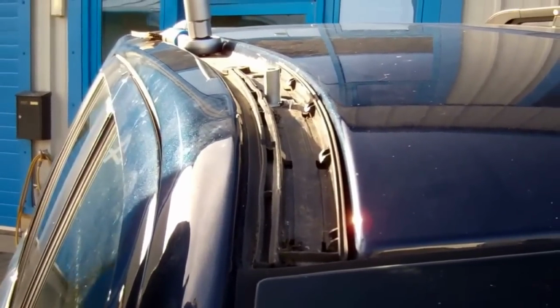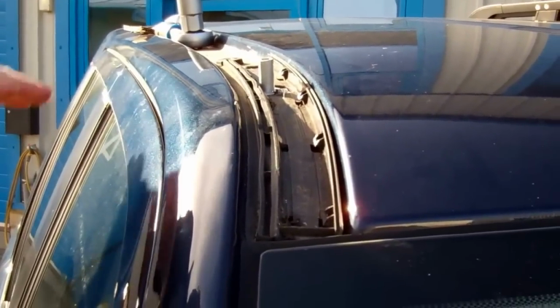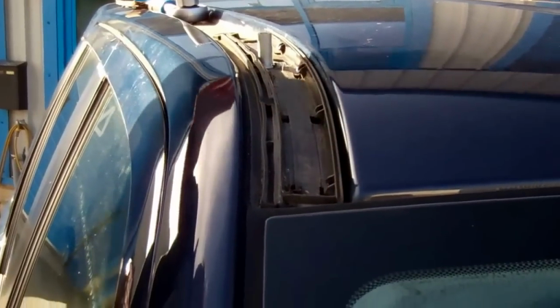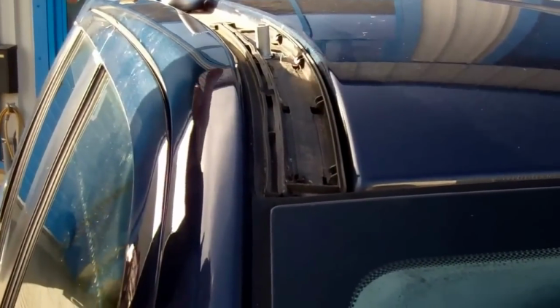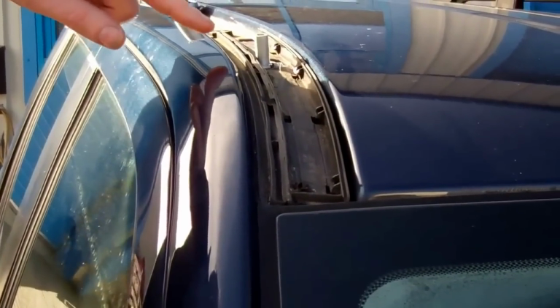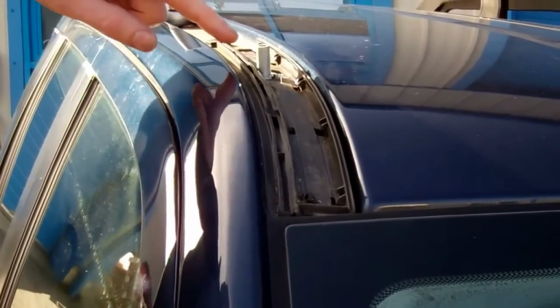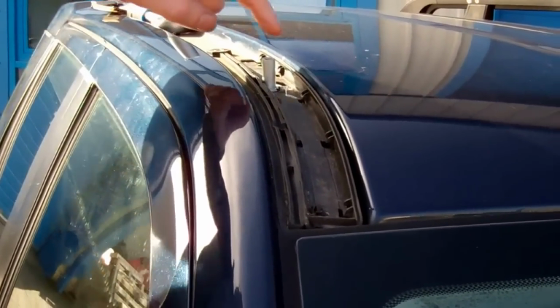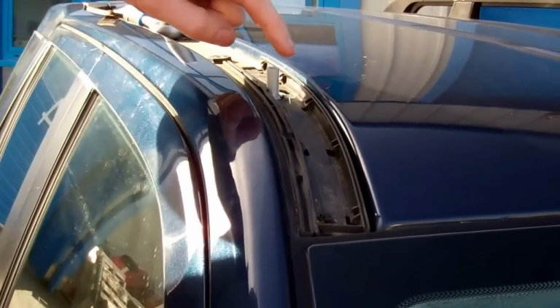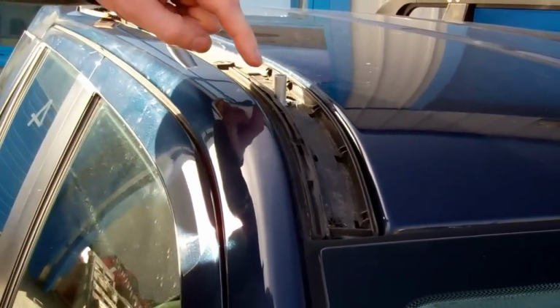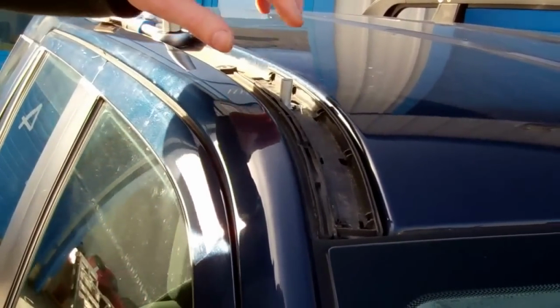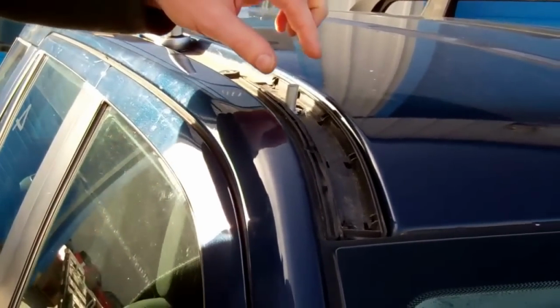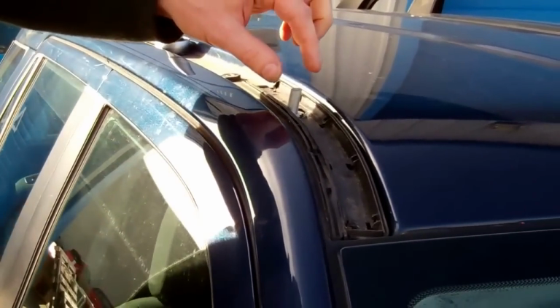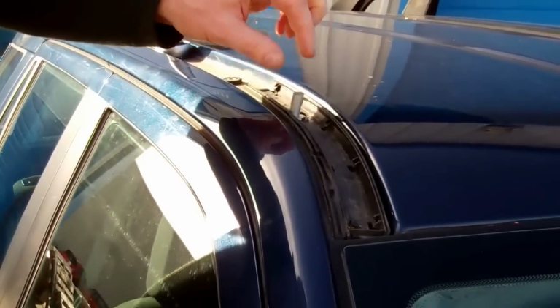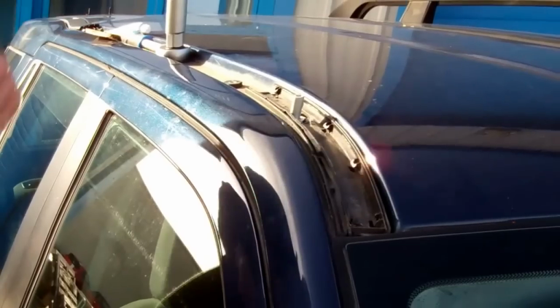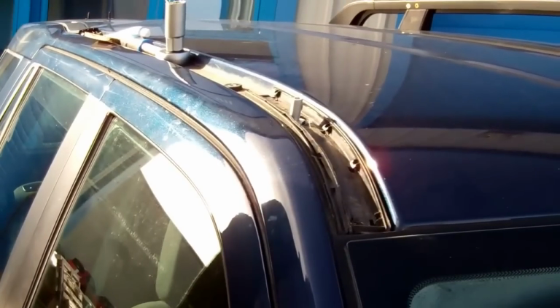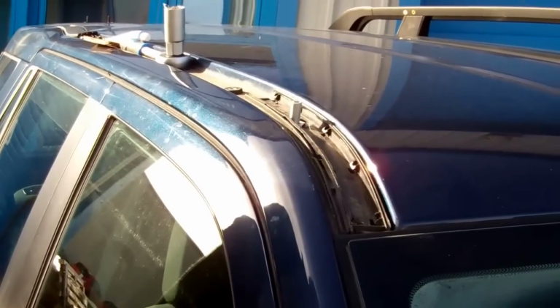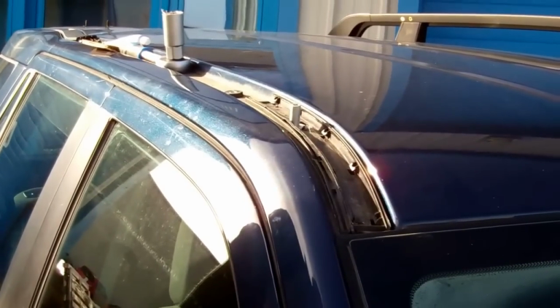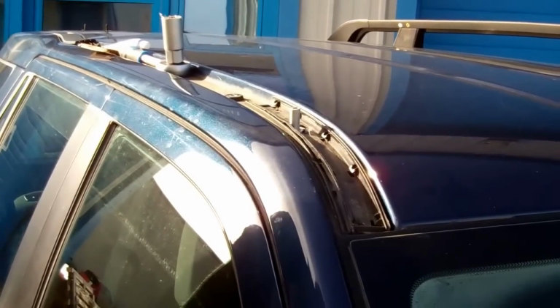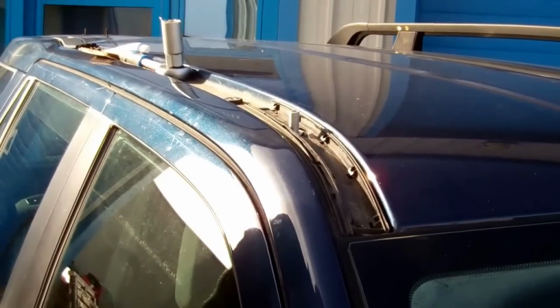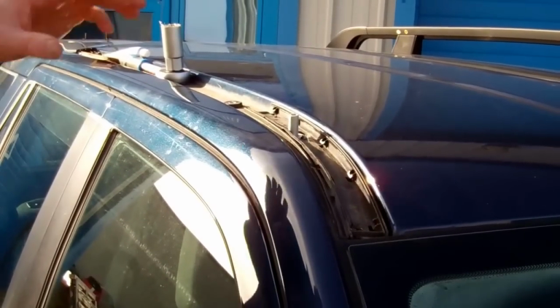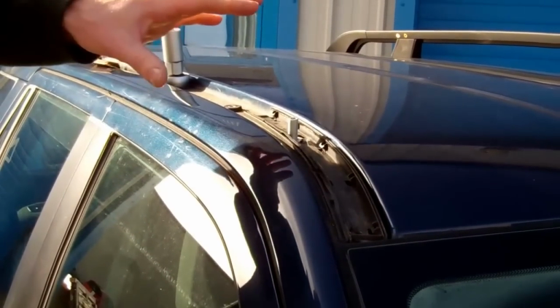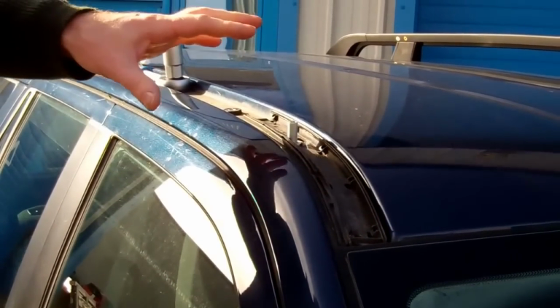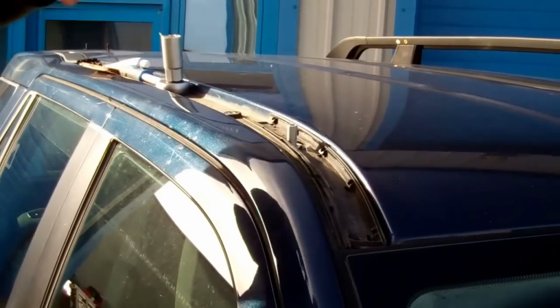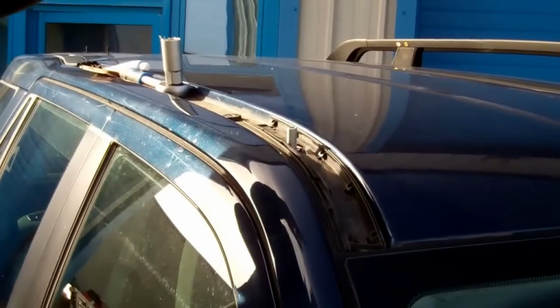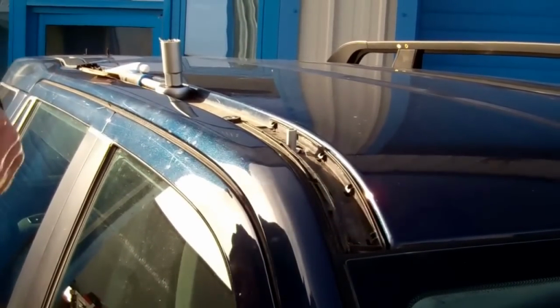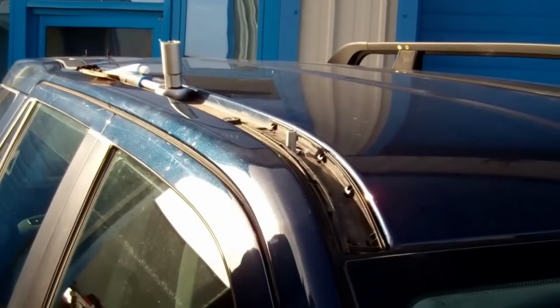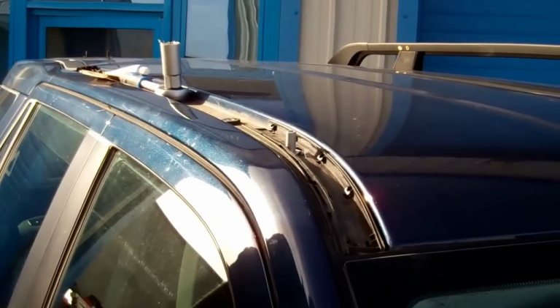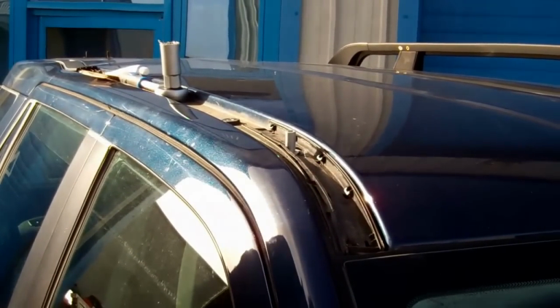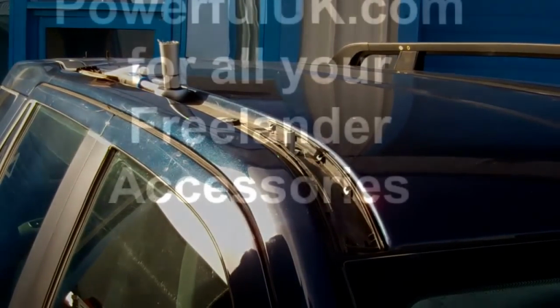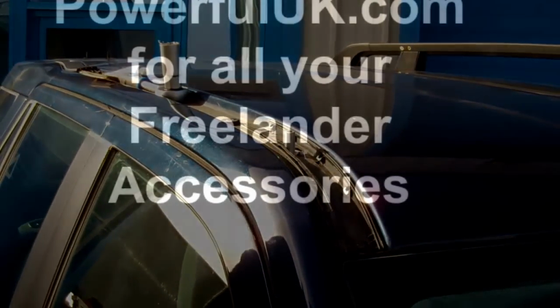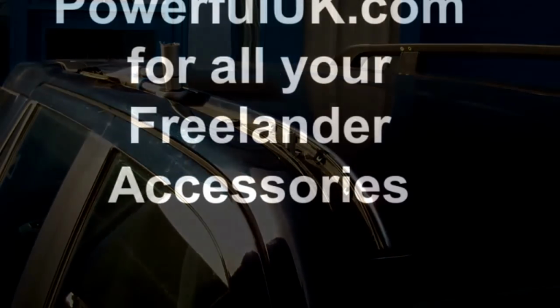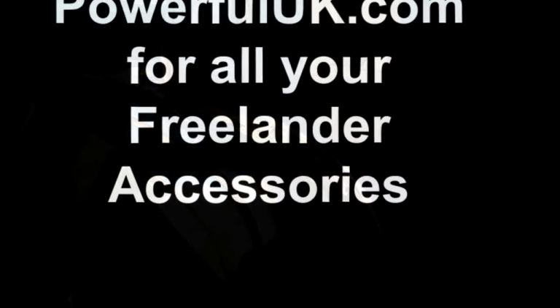Now we're going to drill a hole to clear this fitting in the plastic. We'll pause the video here and resume when we're ready to do the drilling.